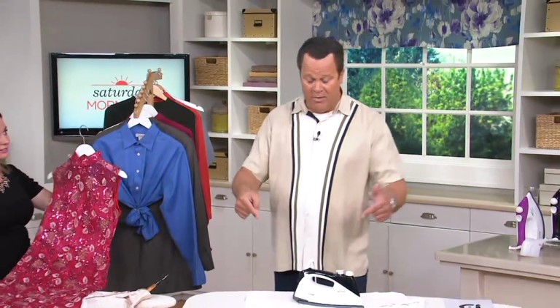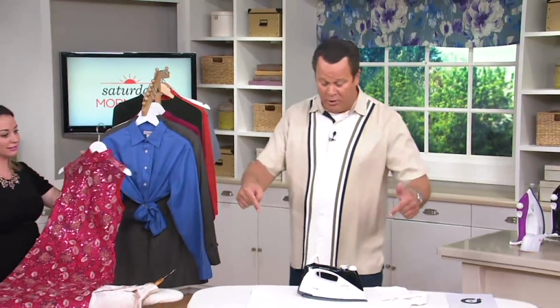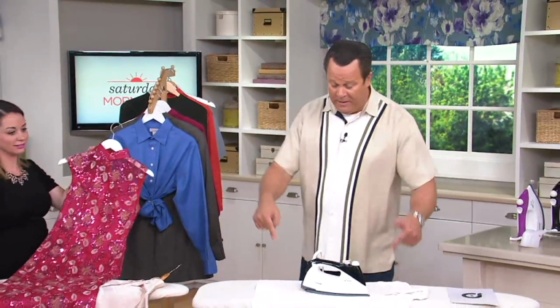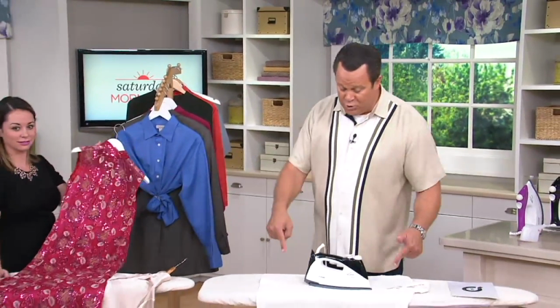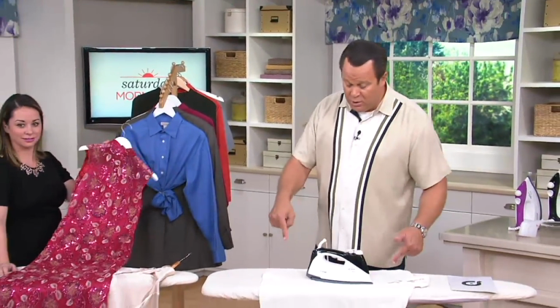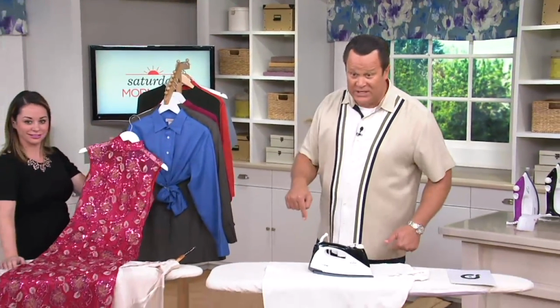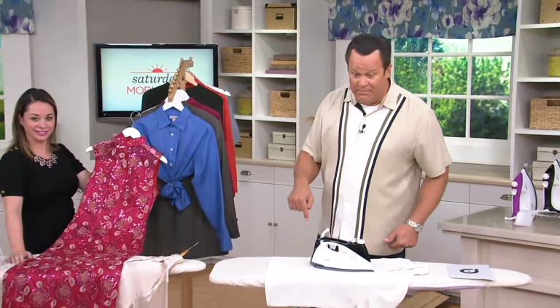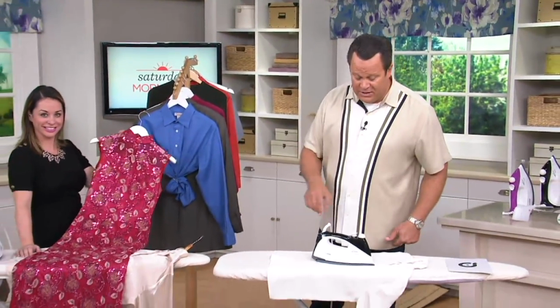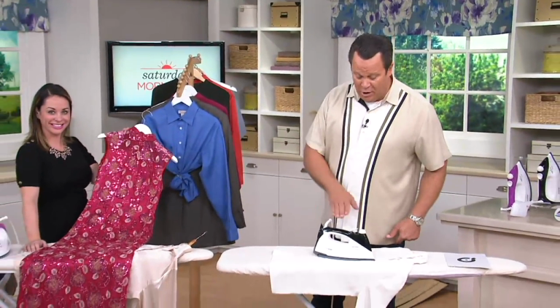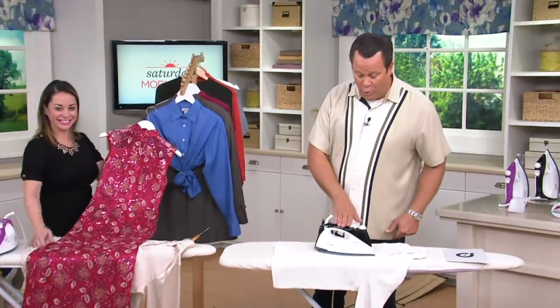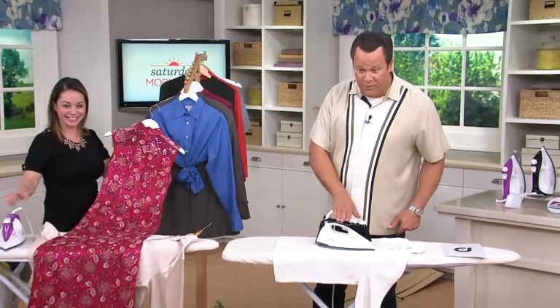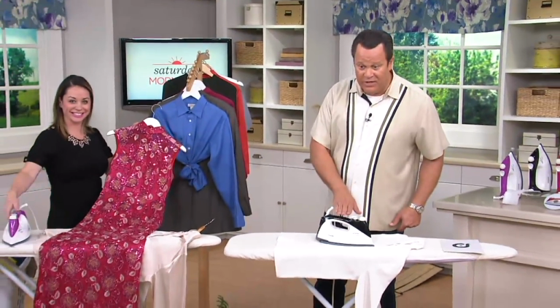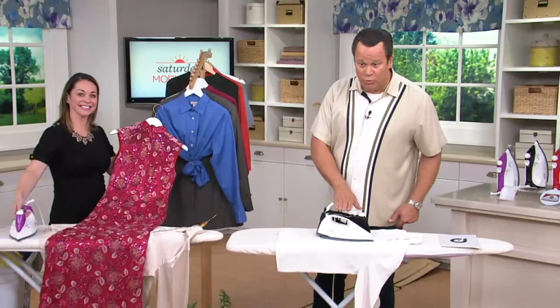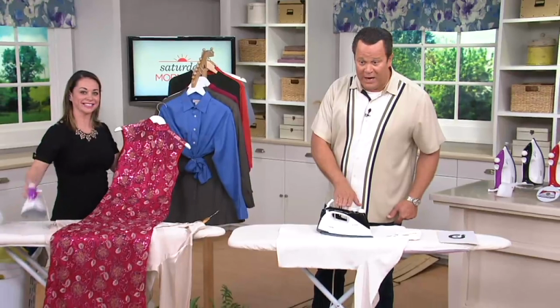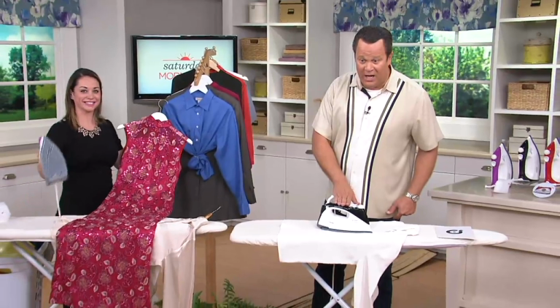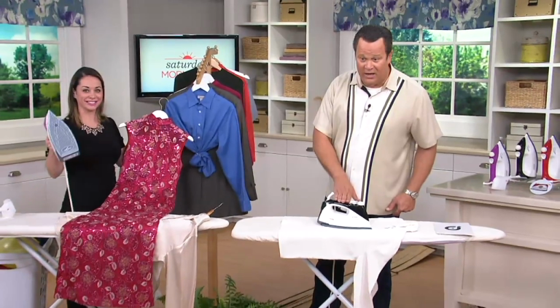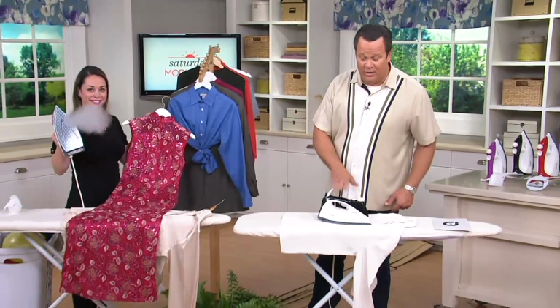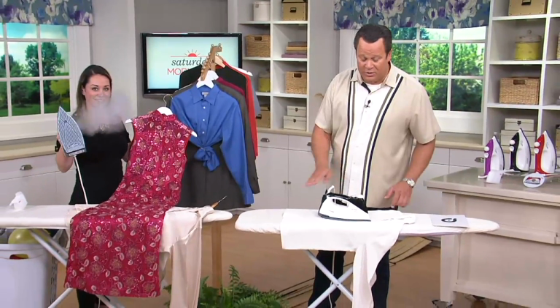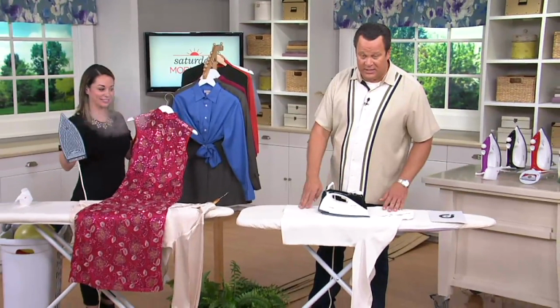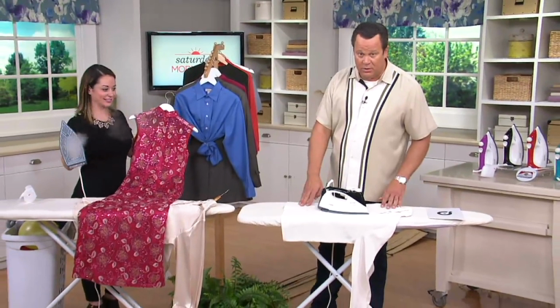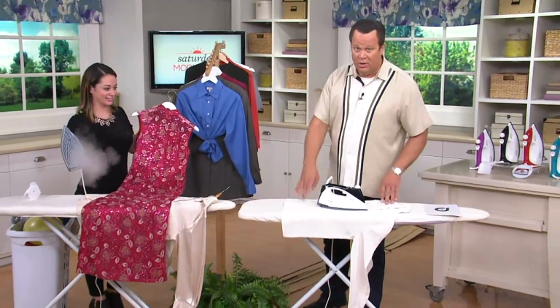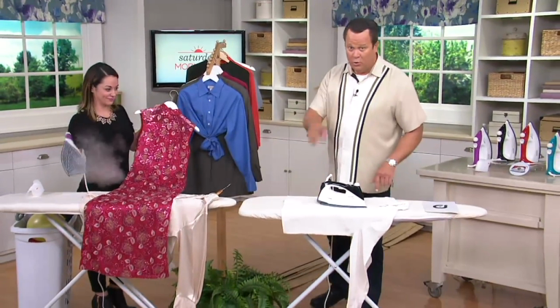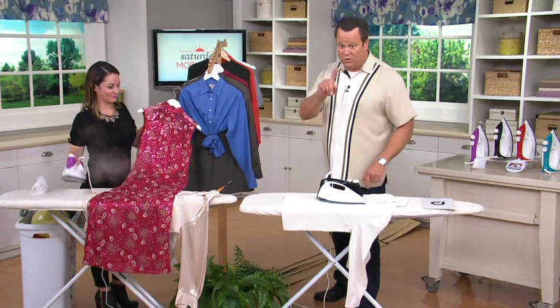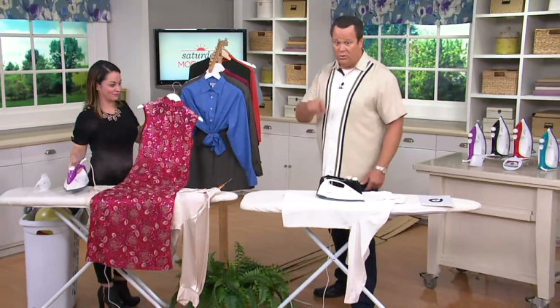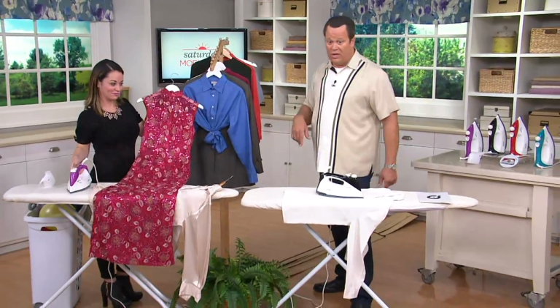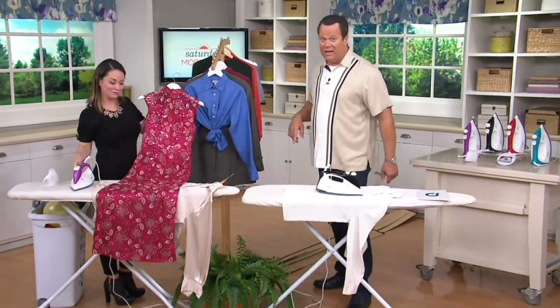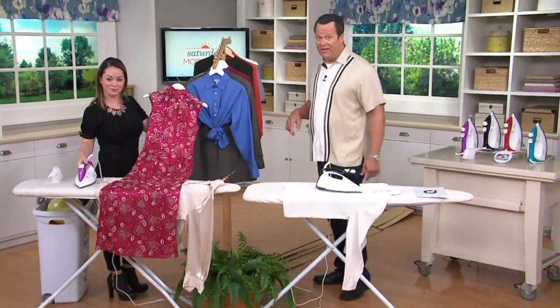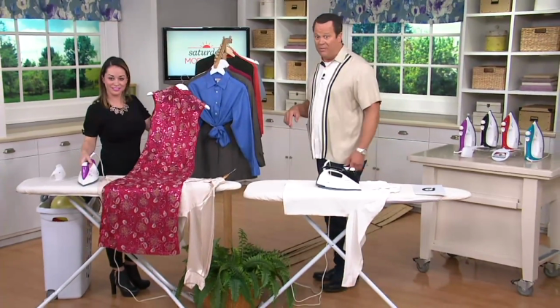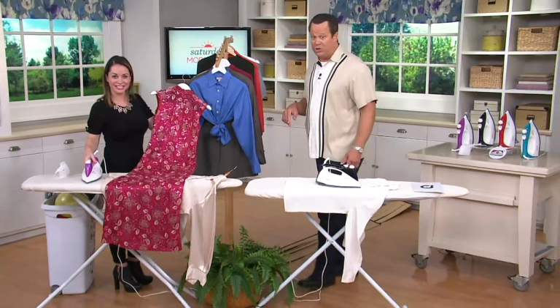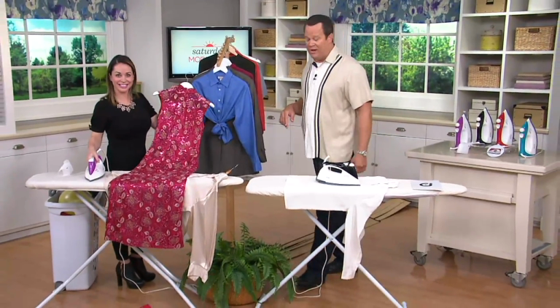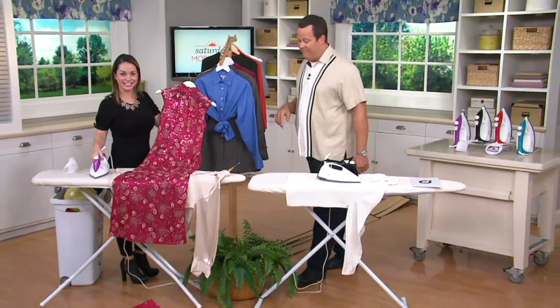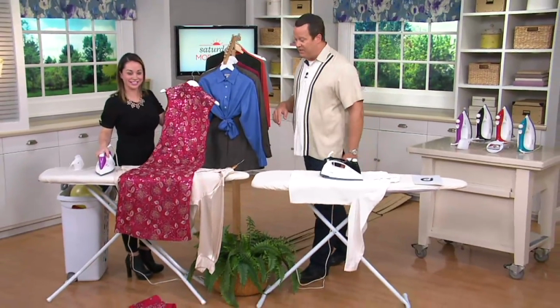About 10 minutes ago we put this red hot iron on silk — we'll come back to show you the result in about two and a half minutes.